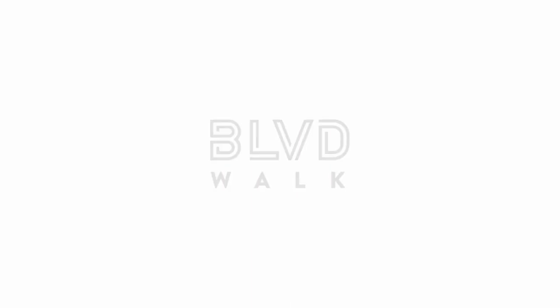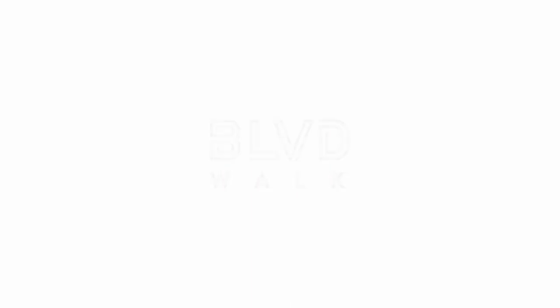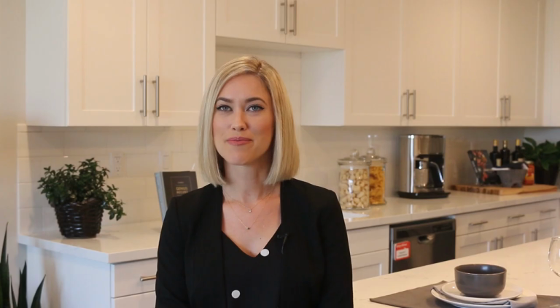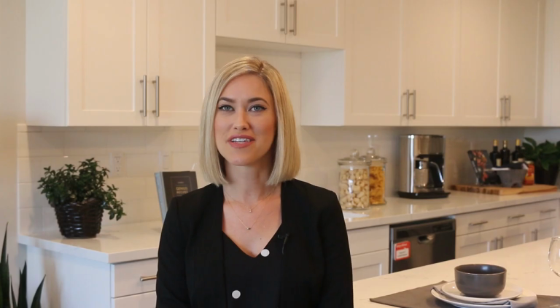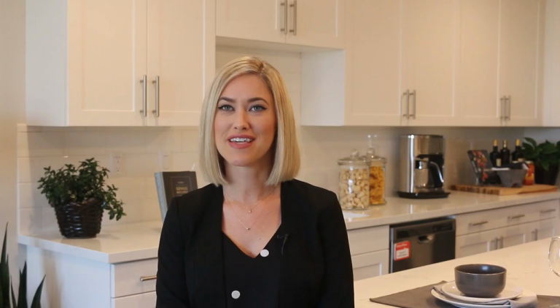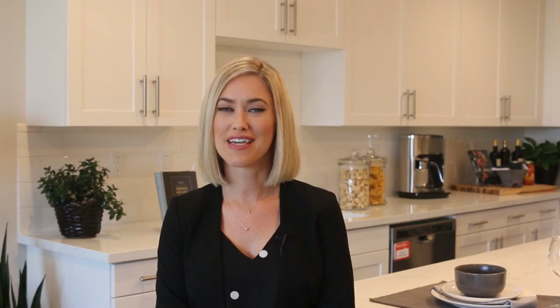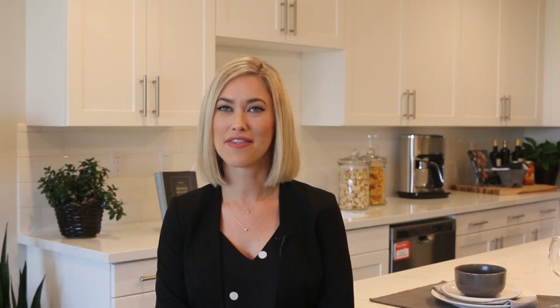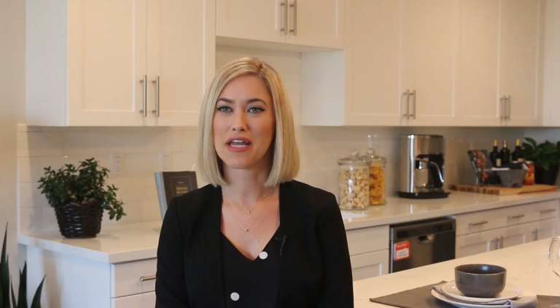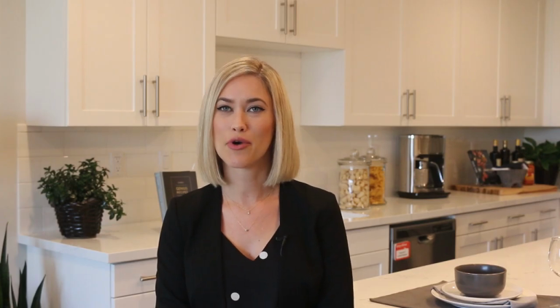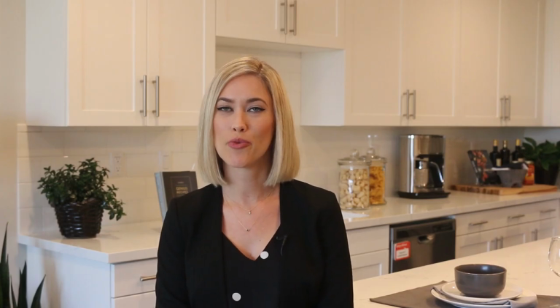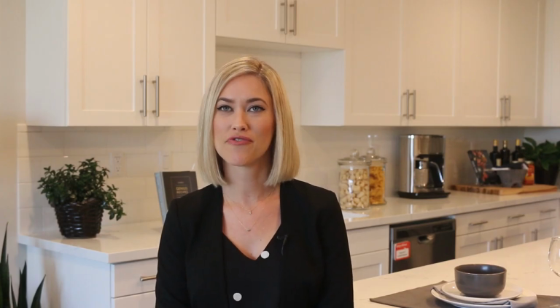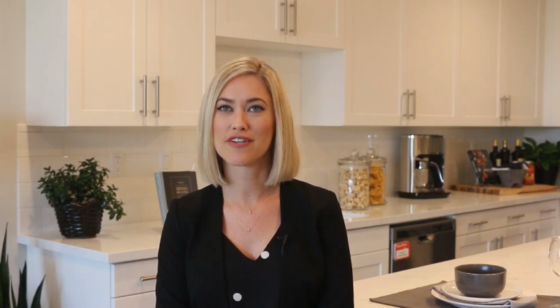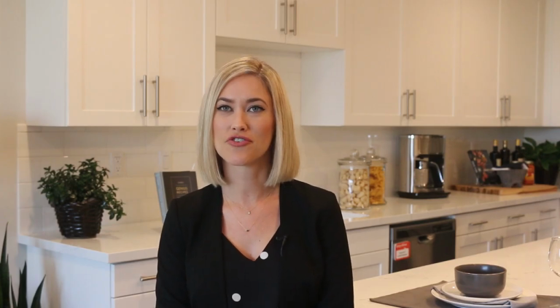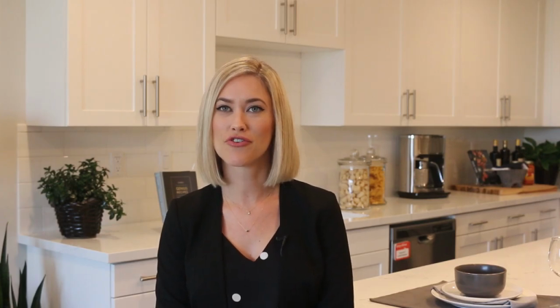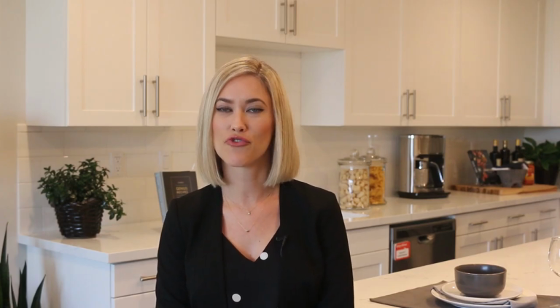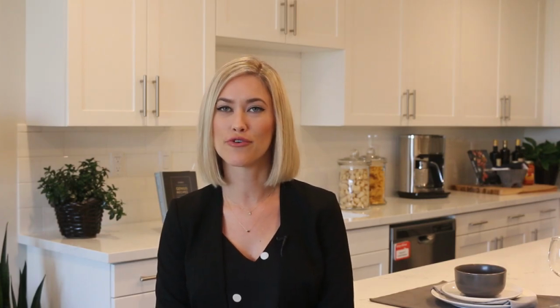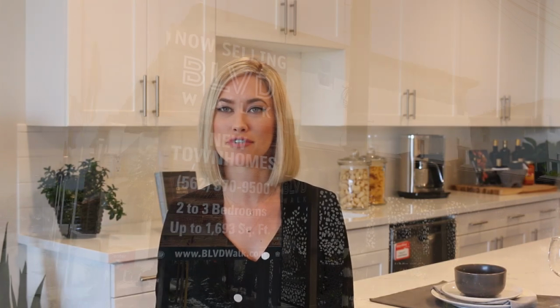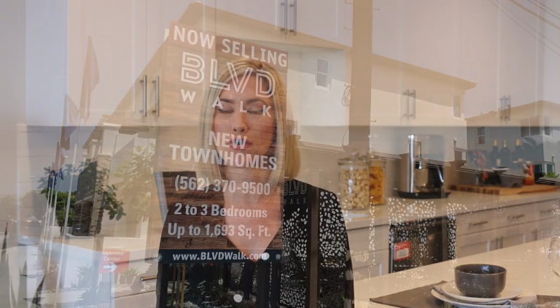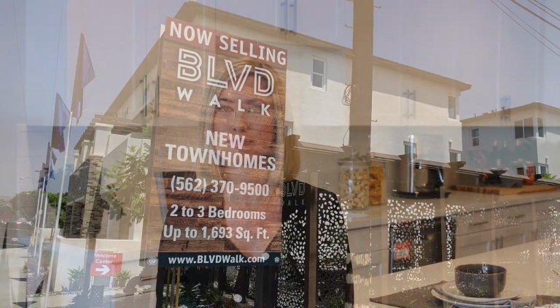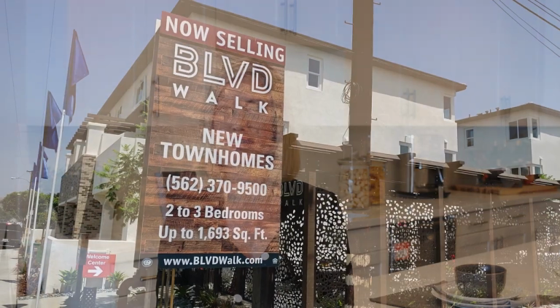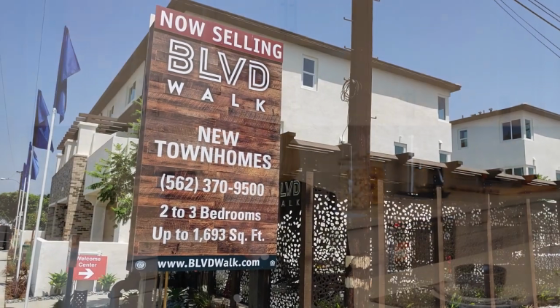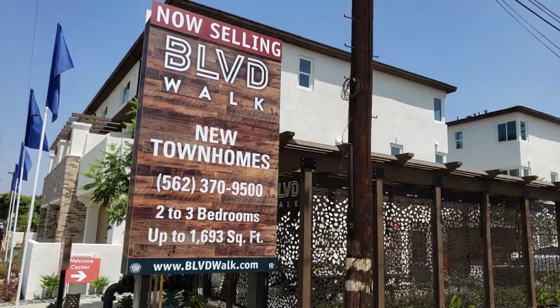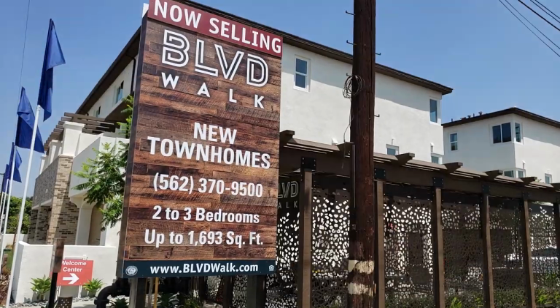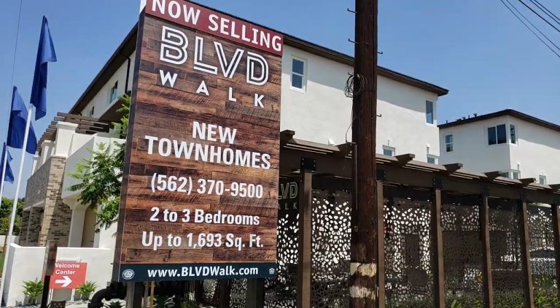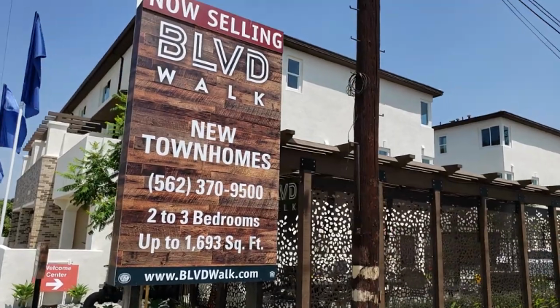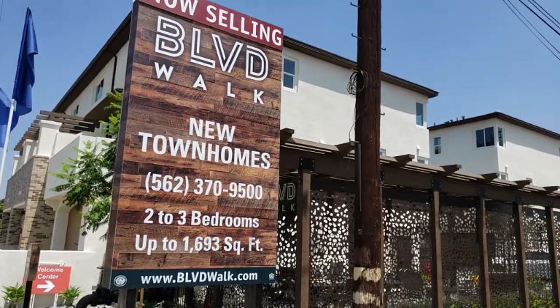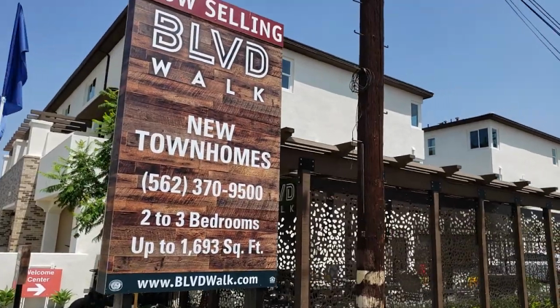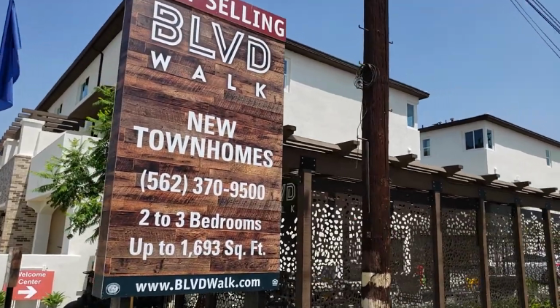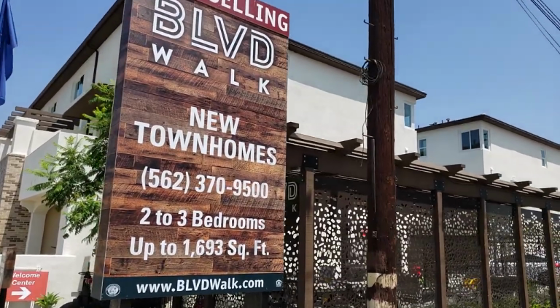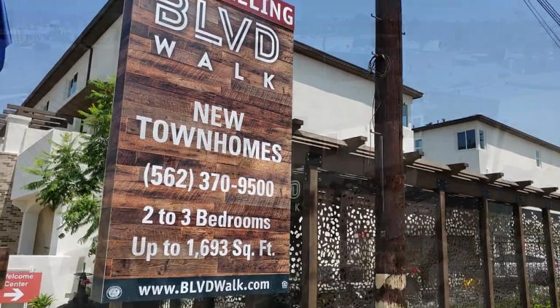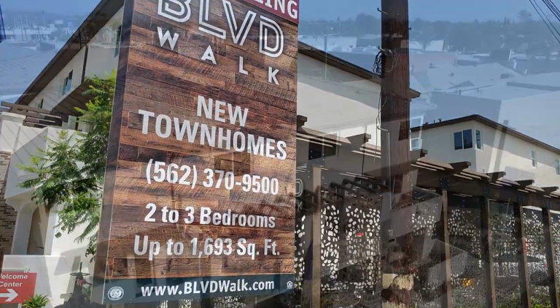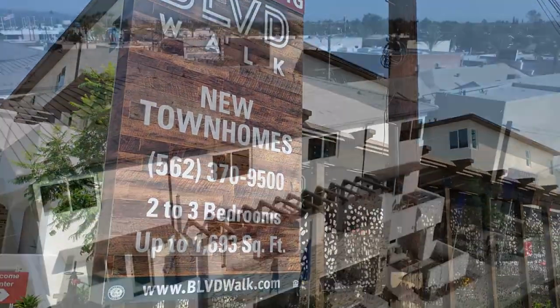I'm Stevie Heath and I'm a home advisor for Olsen Homes at Boulevard Walk in Montebello, California.